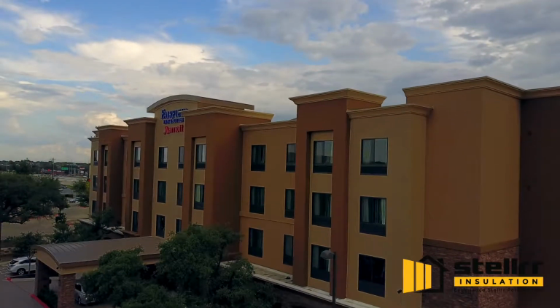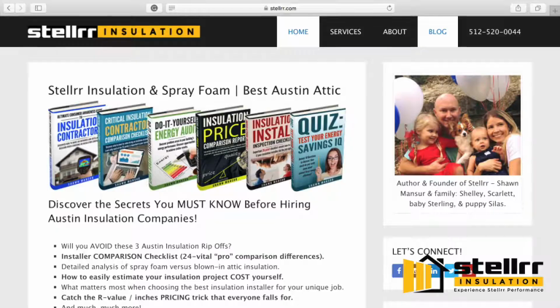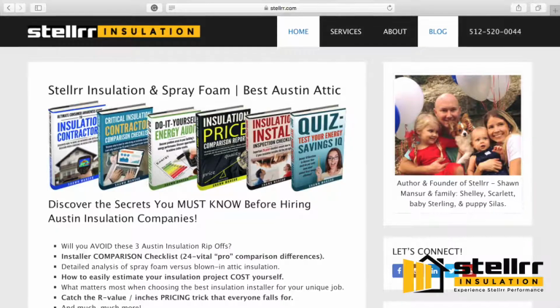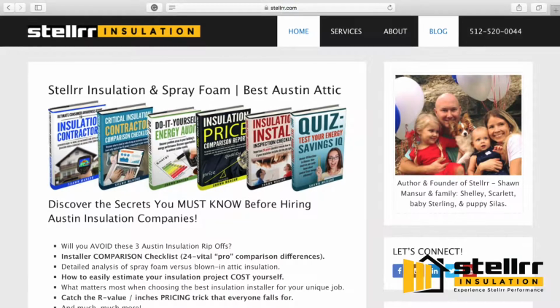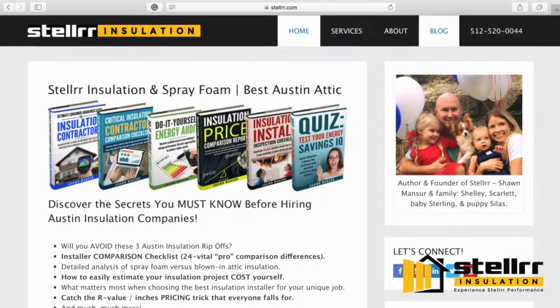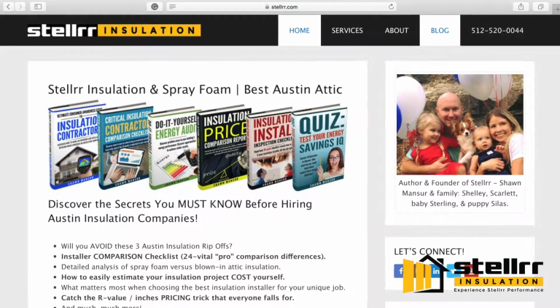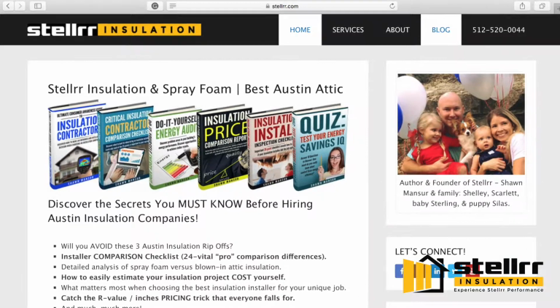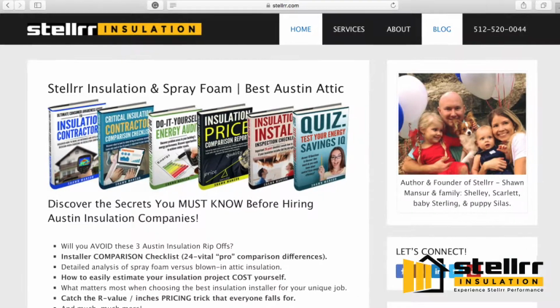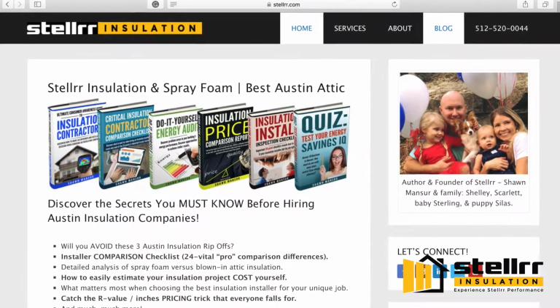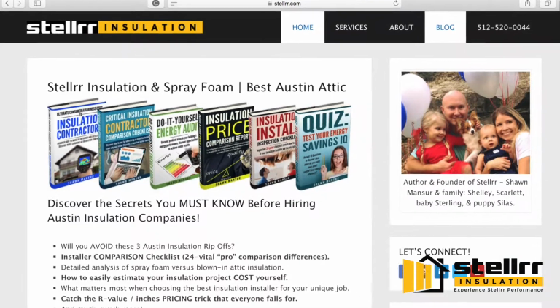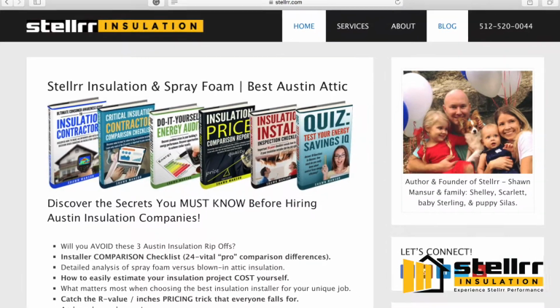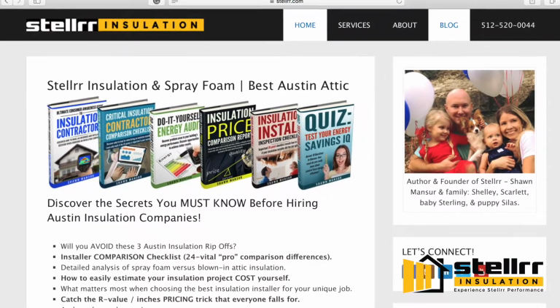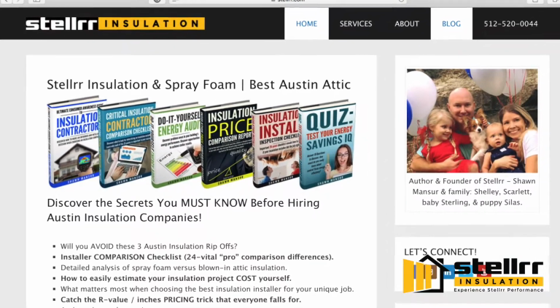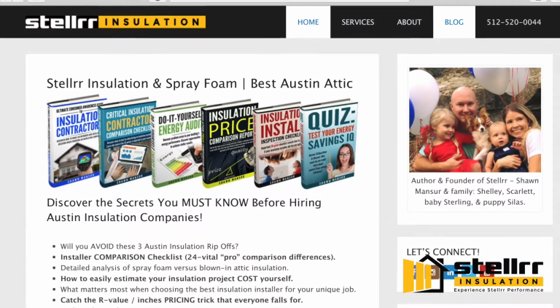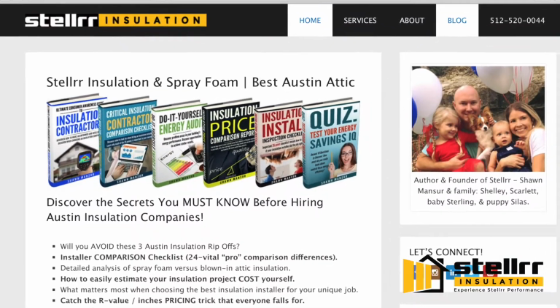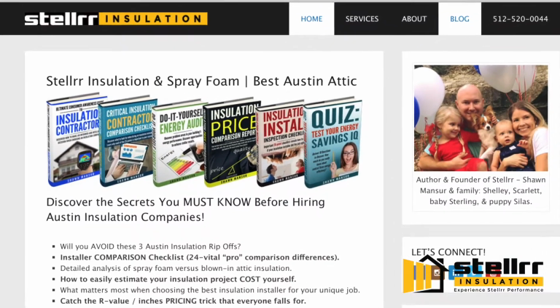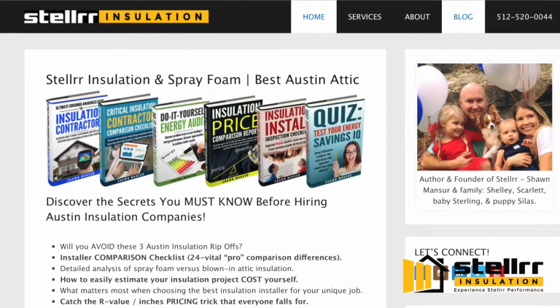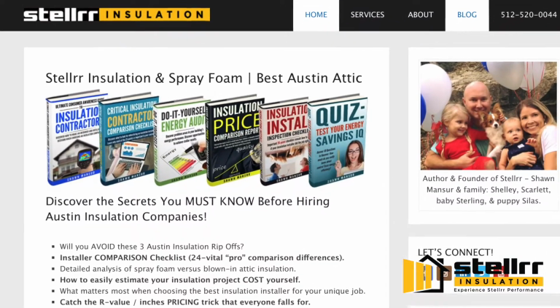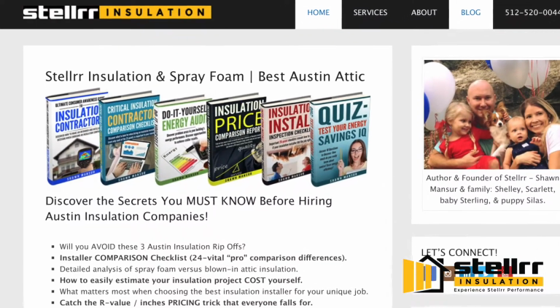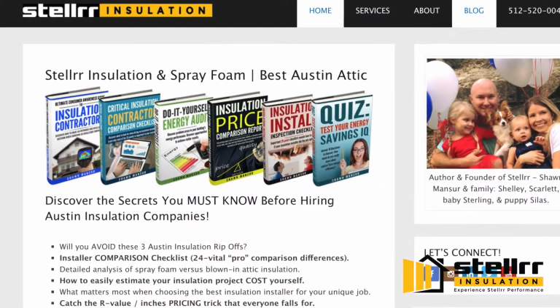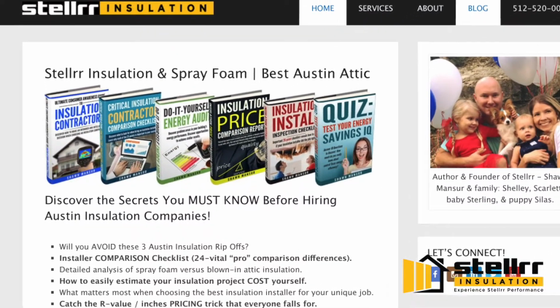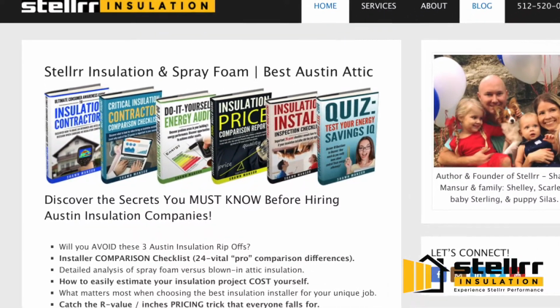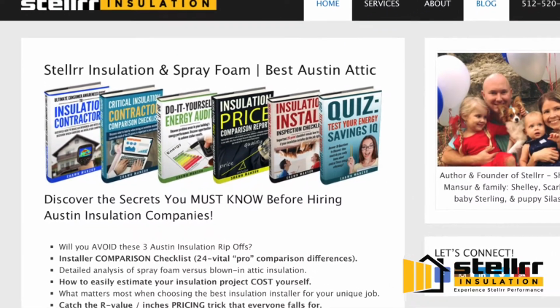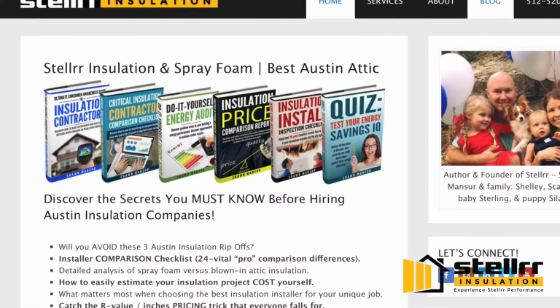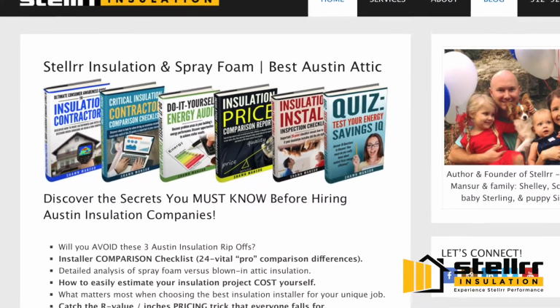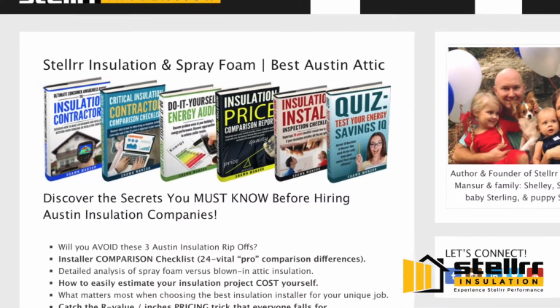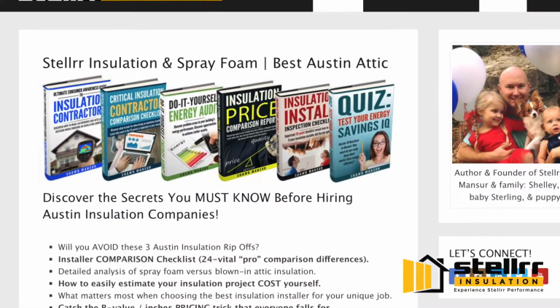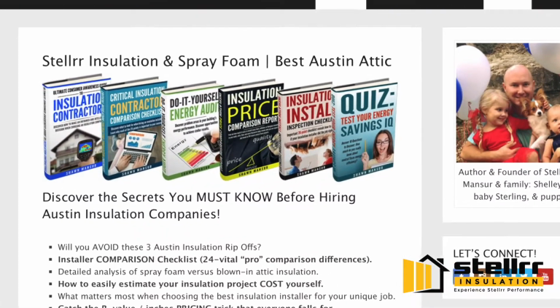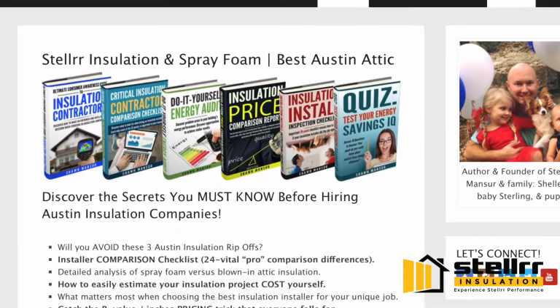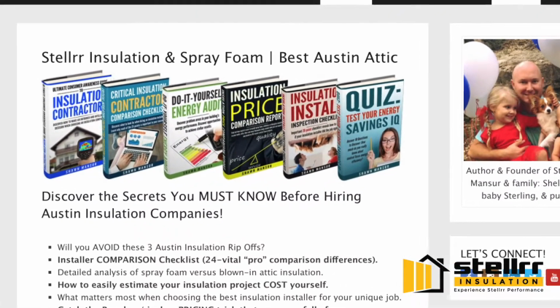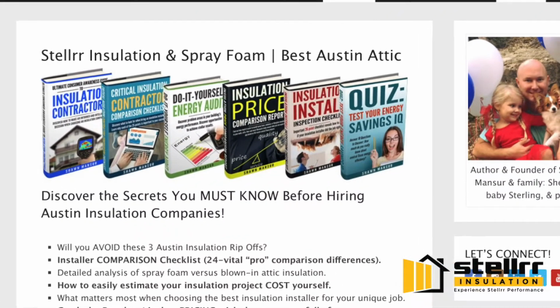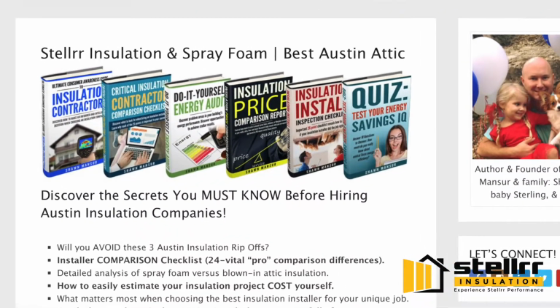Please visit Stellrr.com for more info on hiring an insulation contractor.